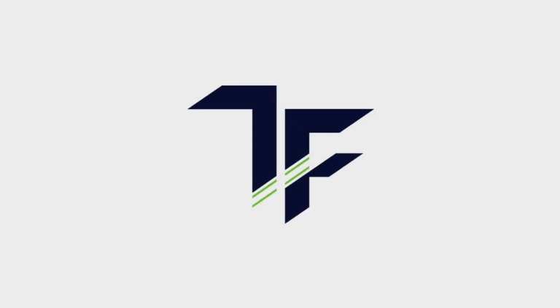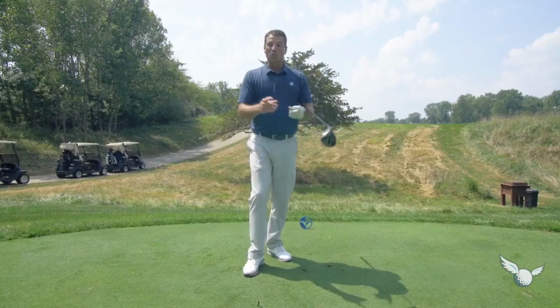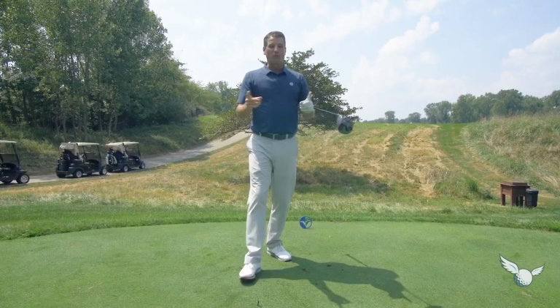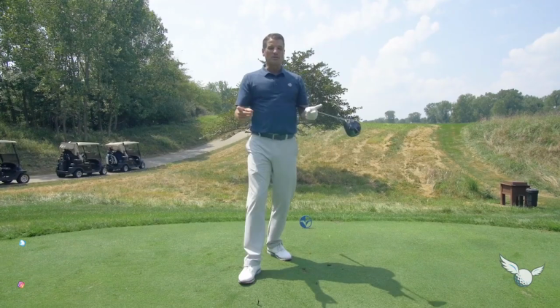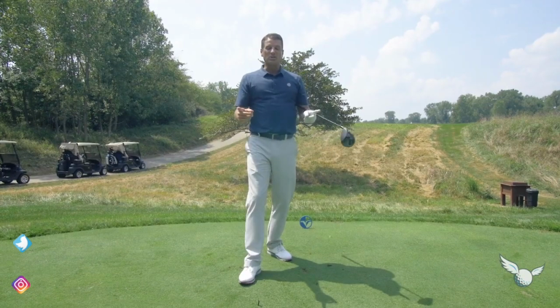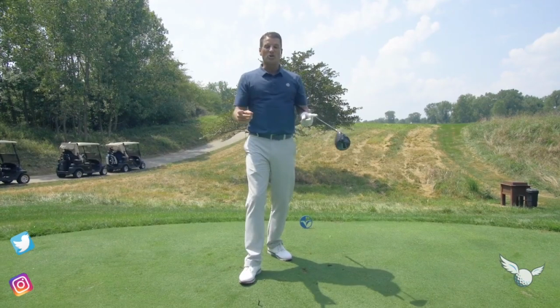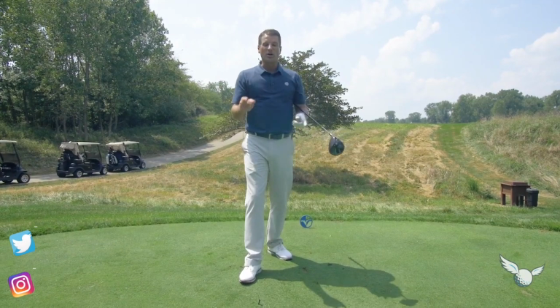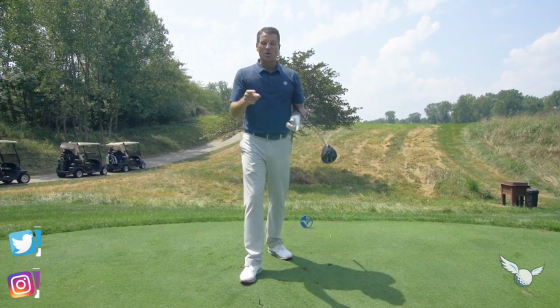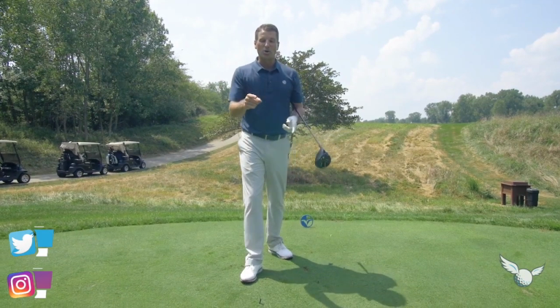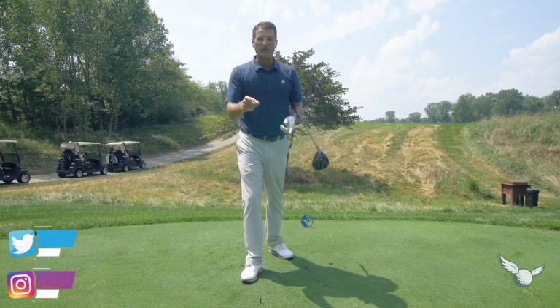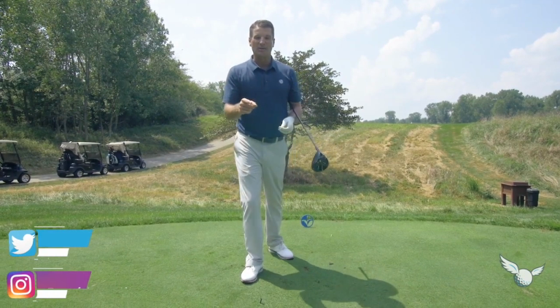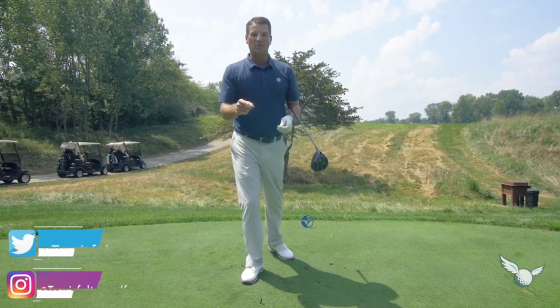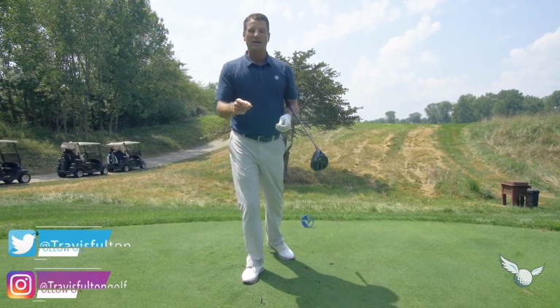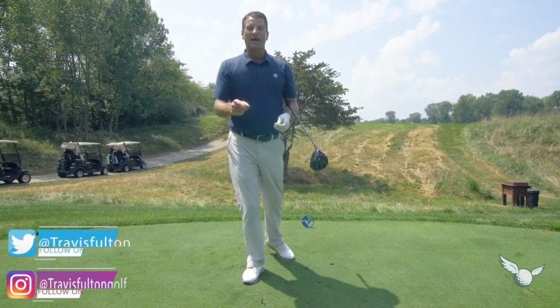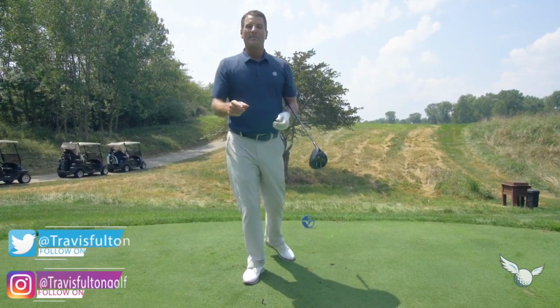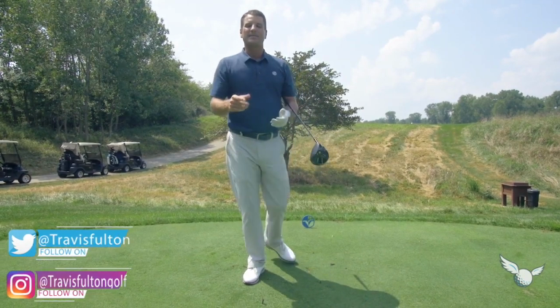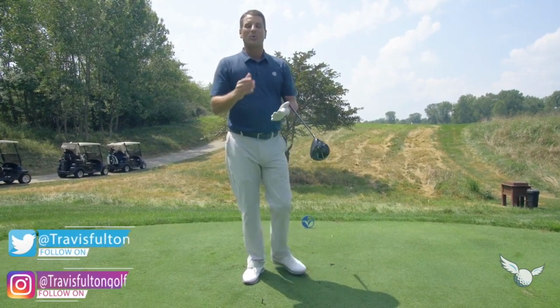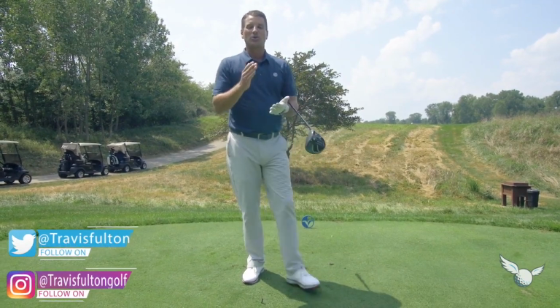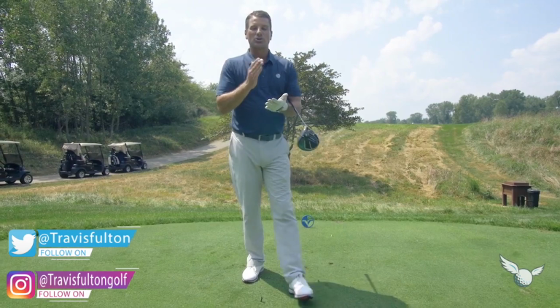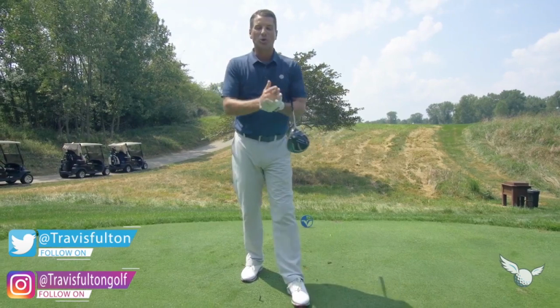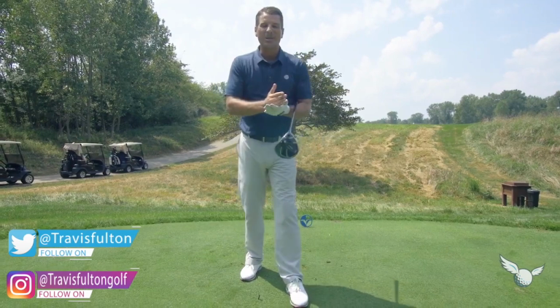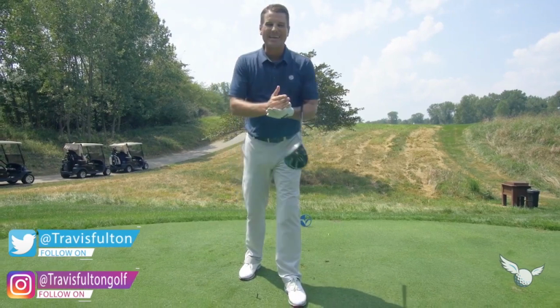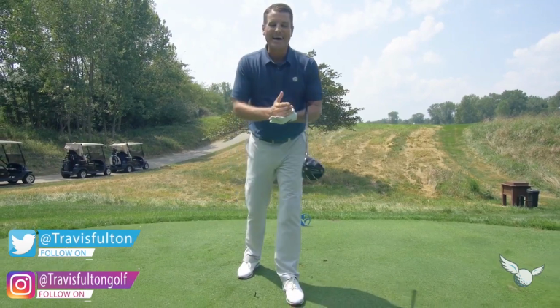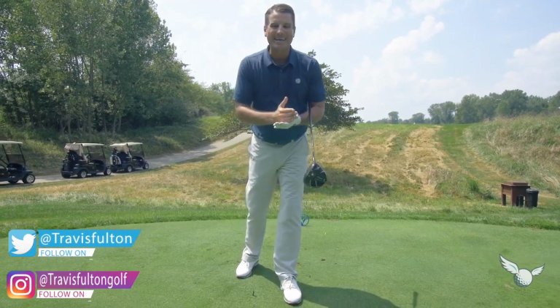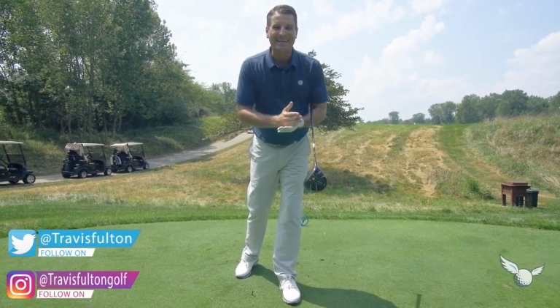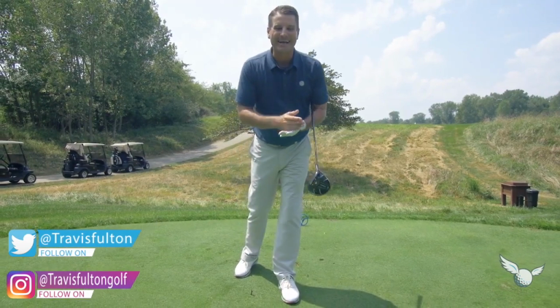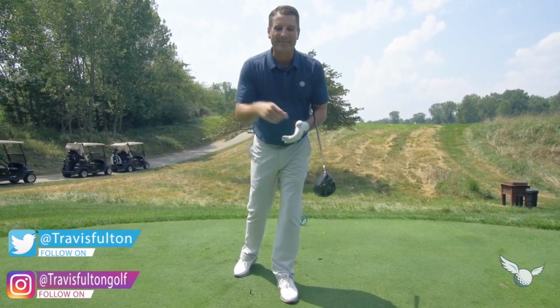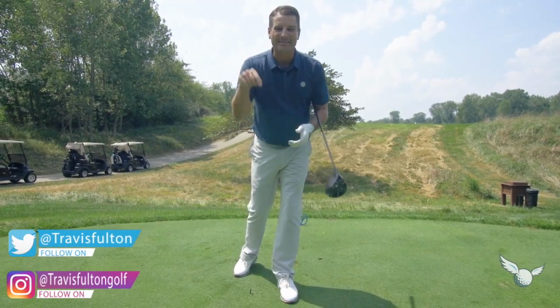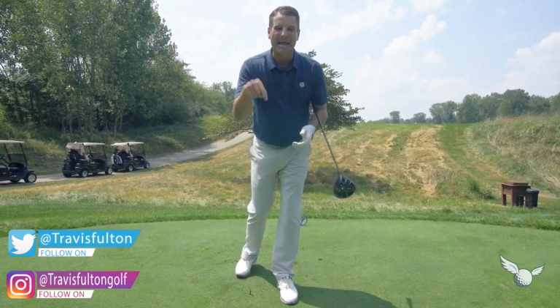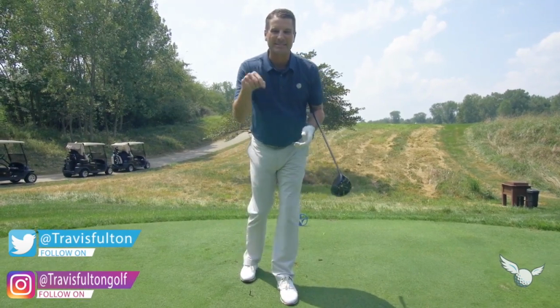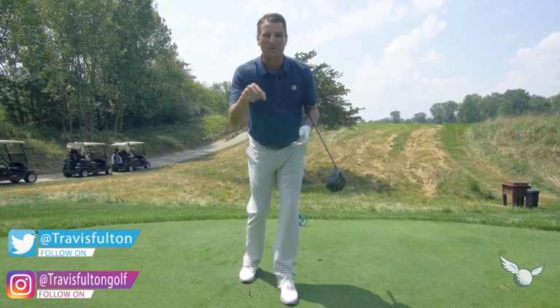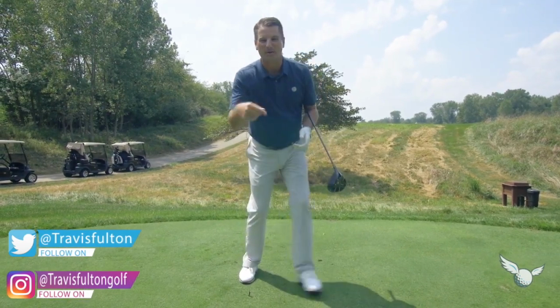I'm going to 14 strong early this week because I want to show you how to hit it out of this nasty rough.